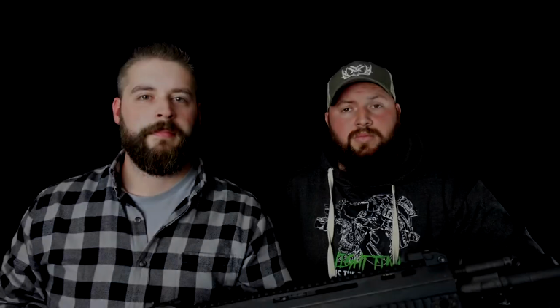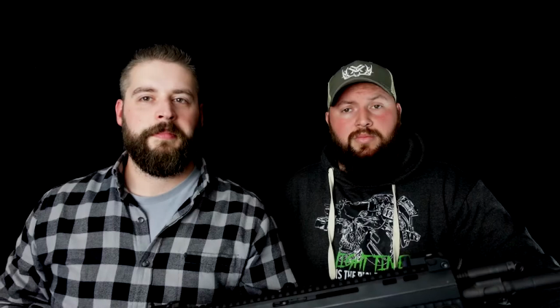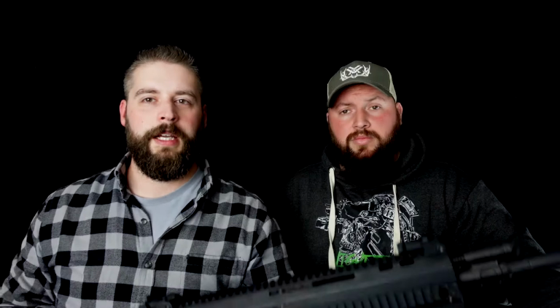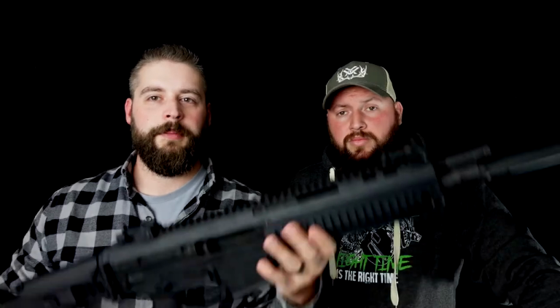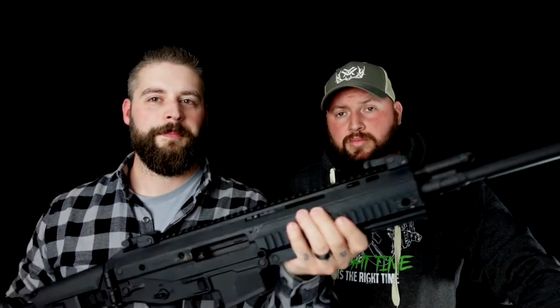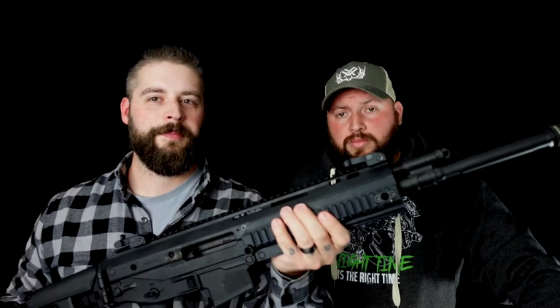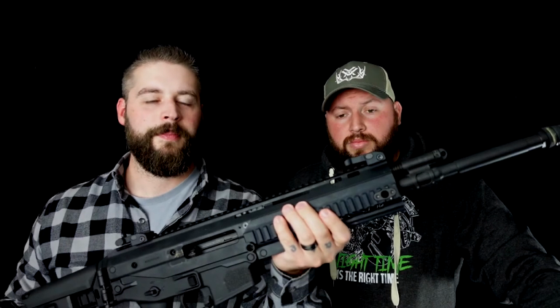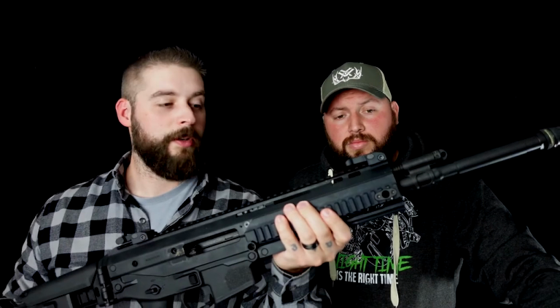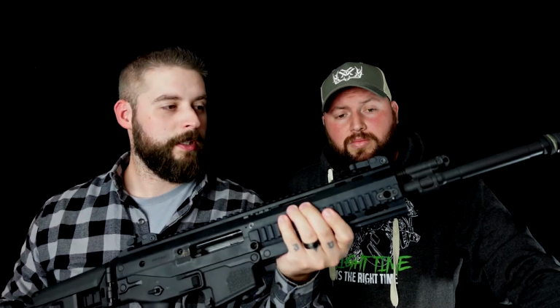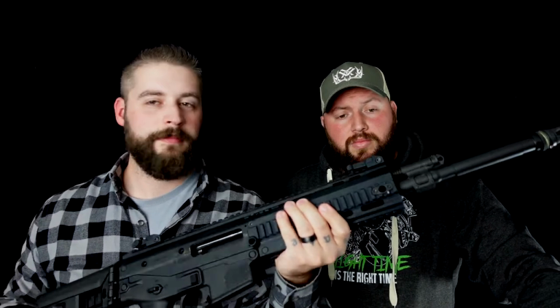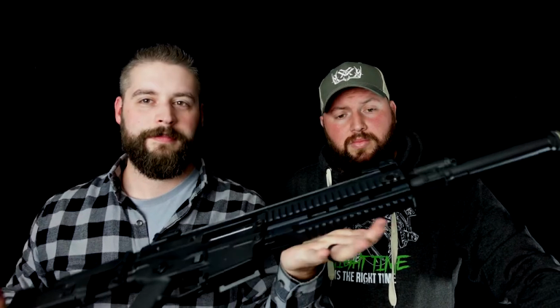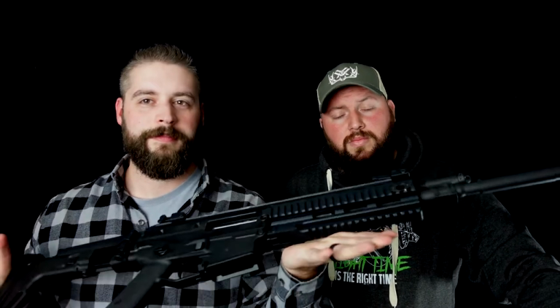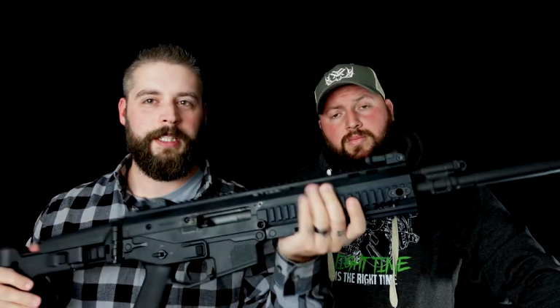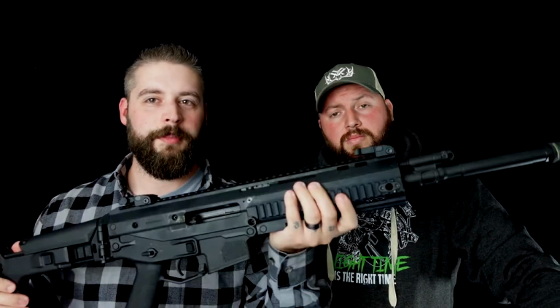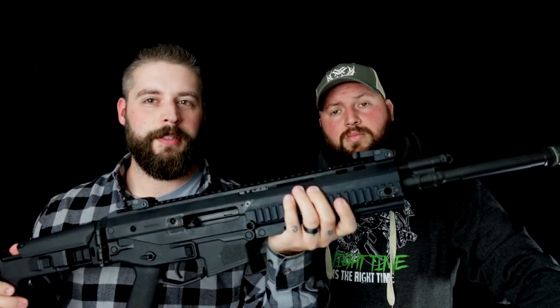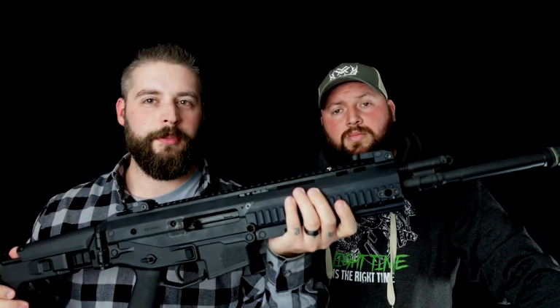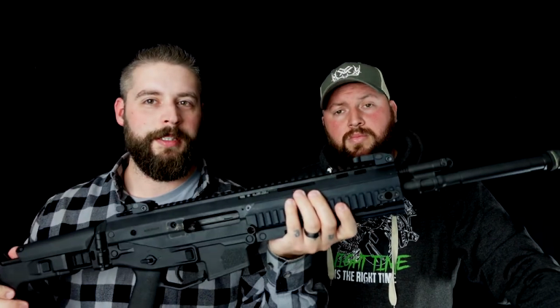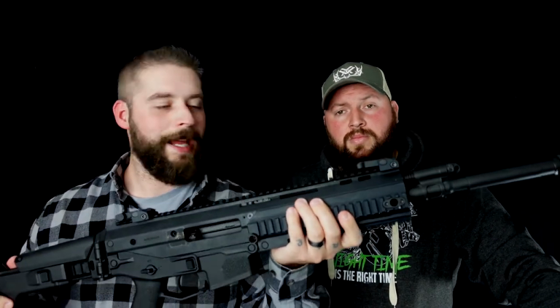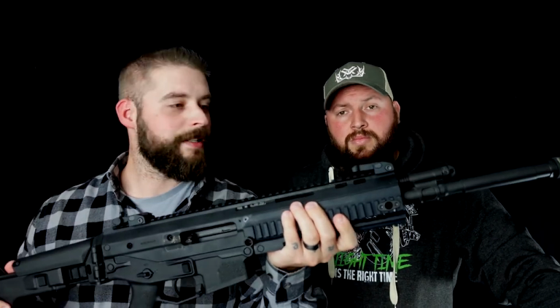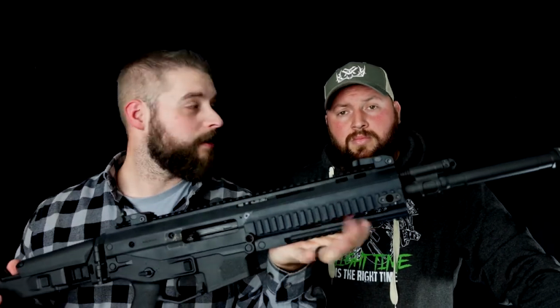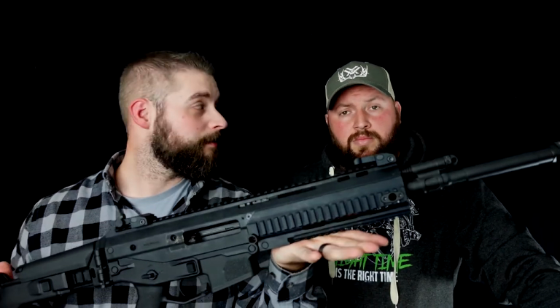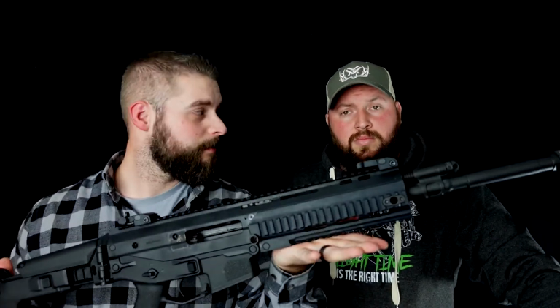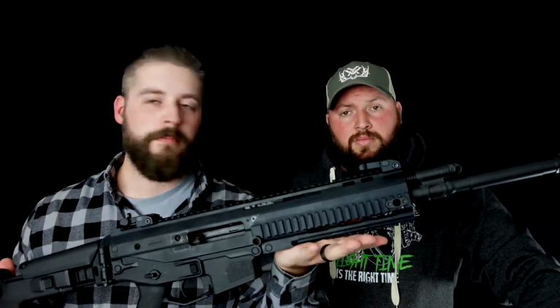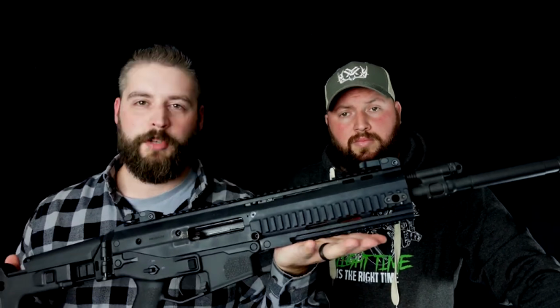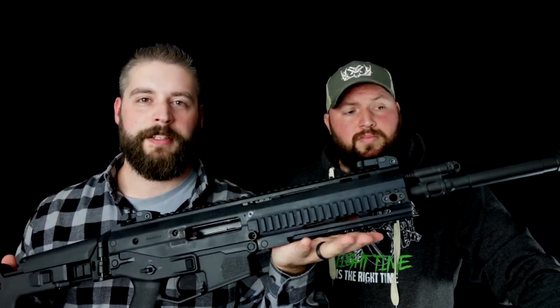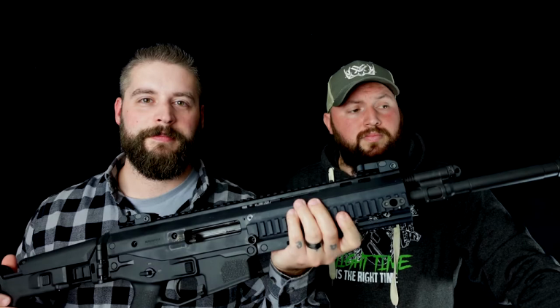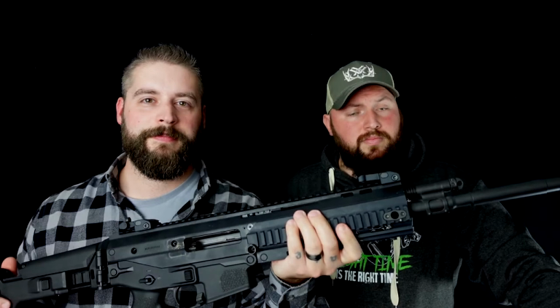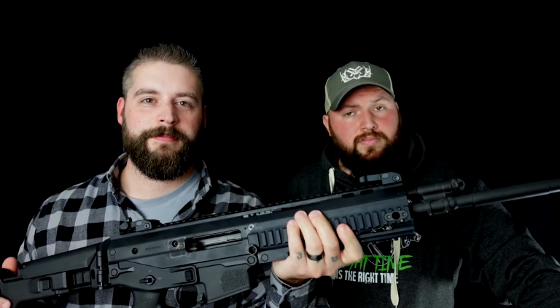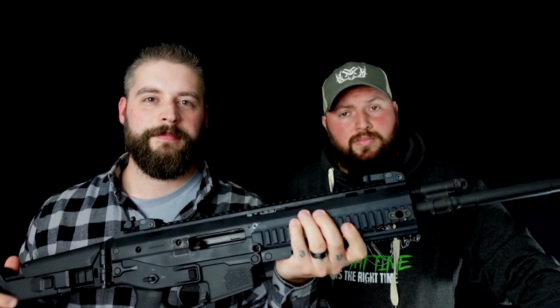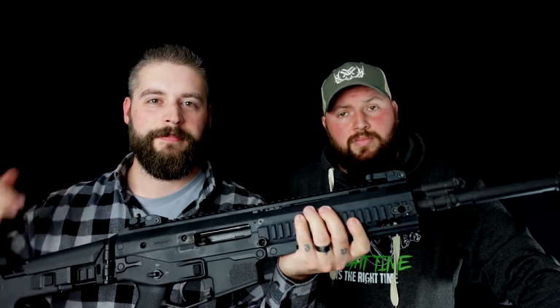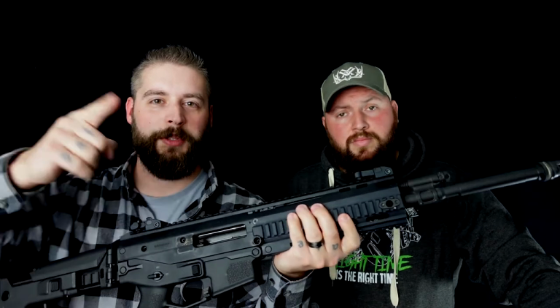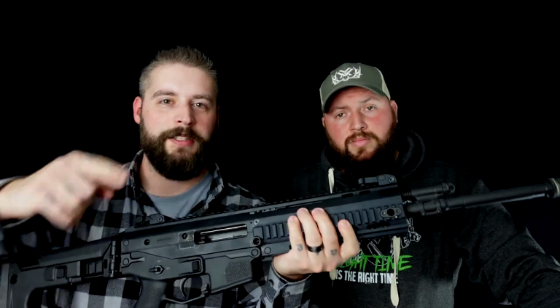Hi ihr Lieben, heute gehen wir ein bisschen über die ACR Bushmaster. Los geht's!